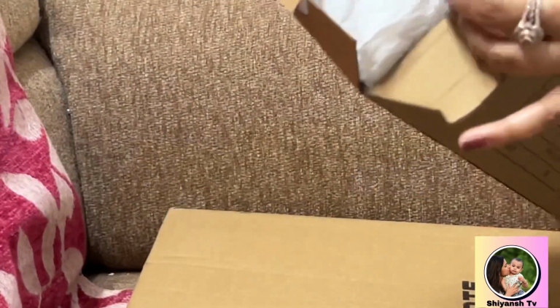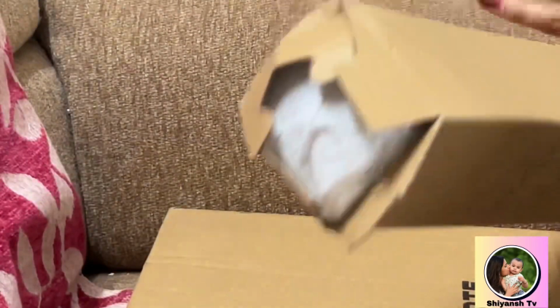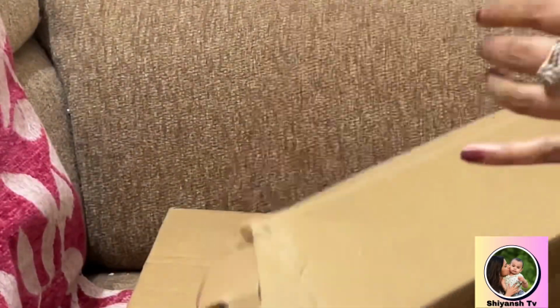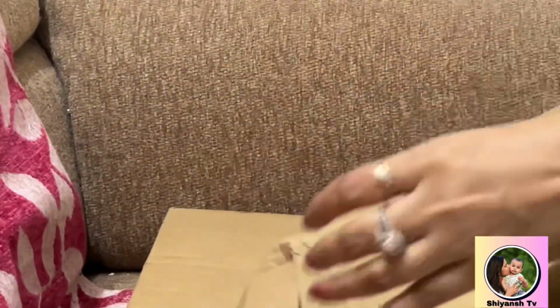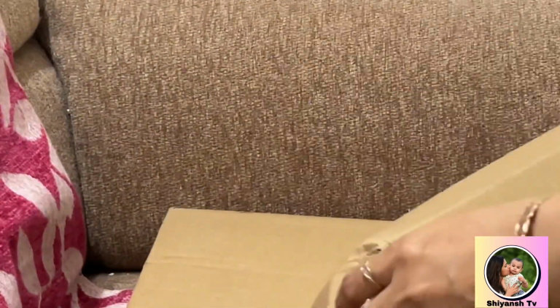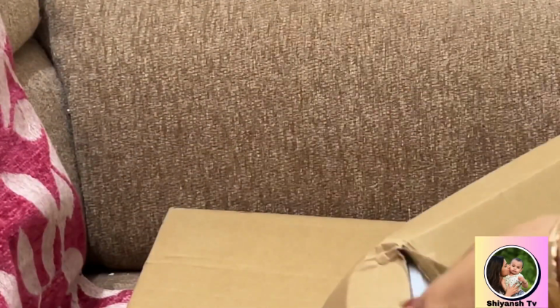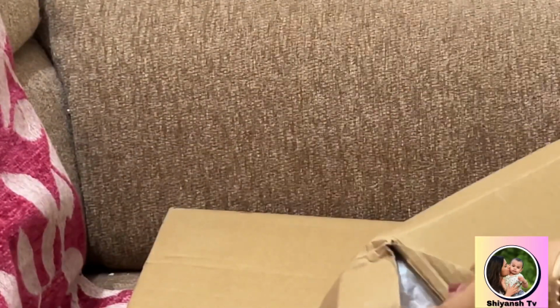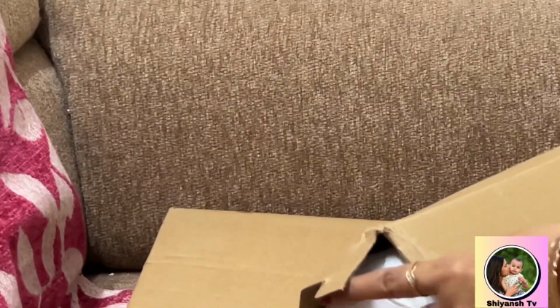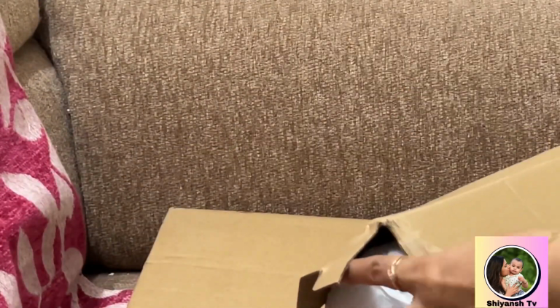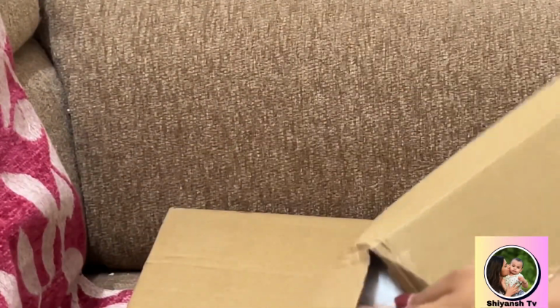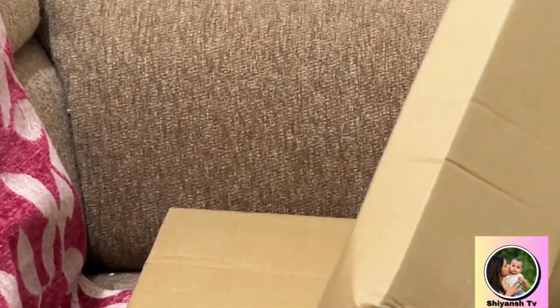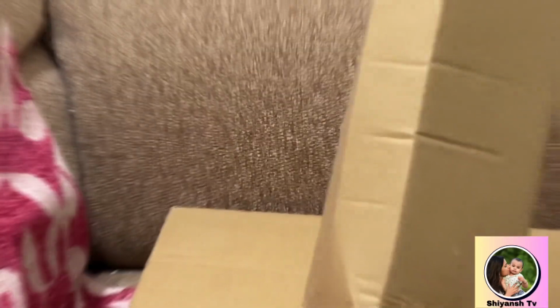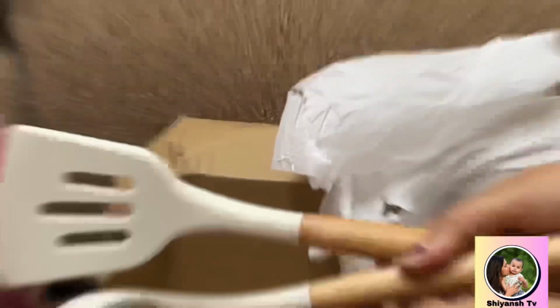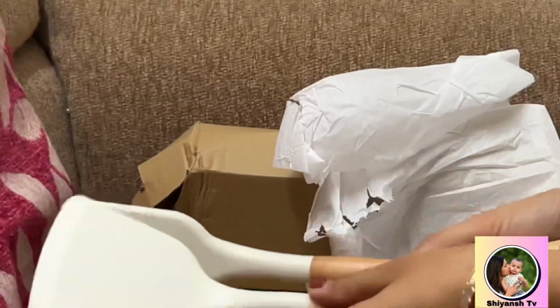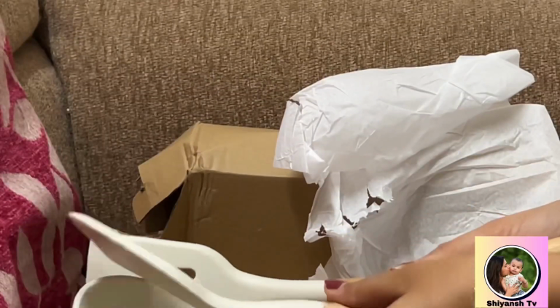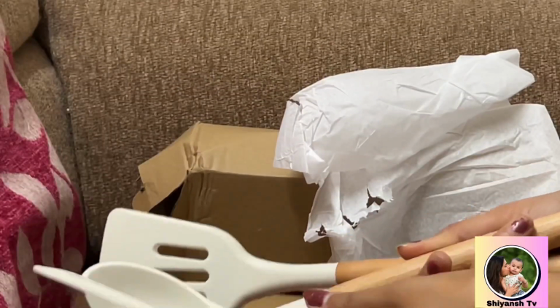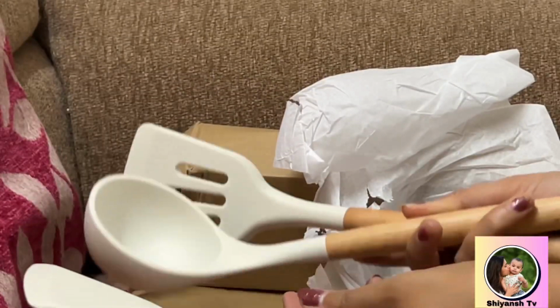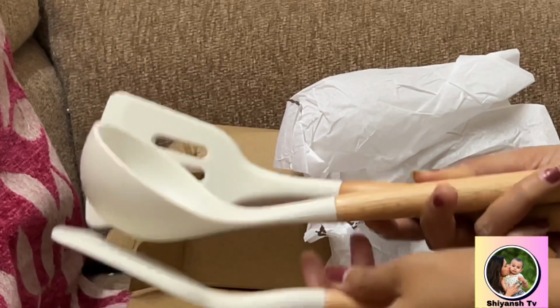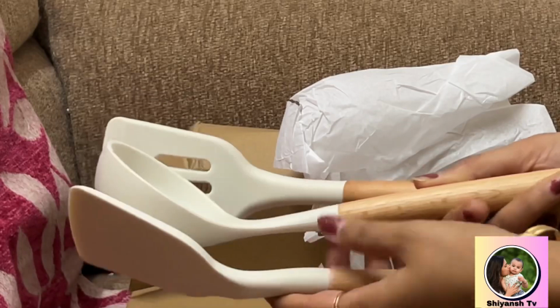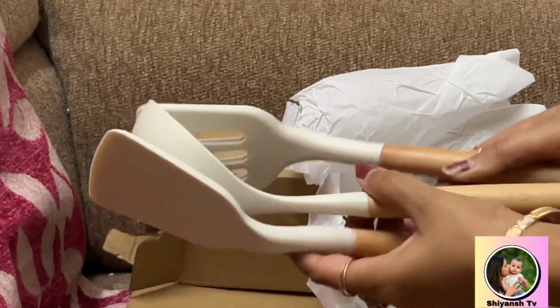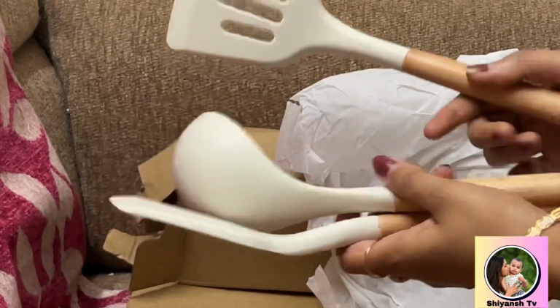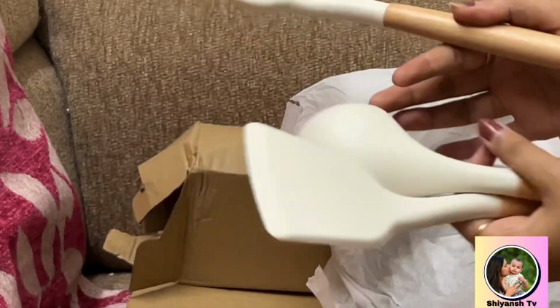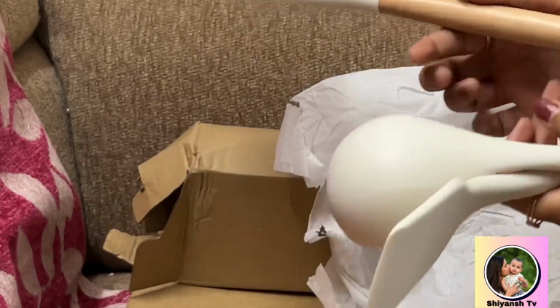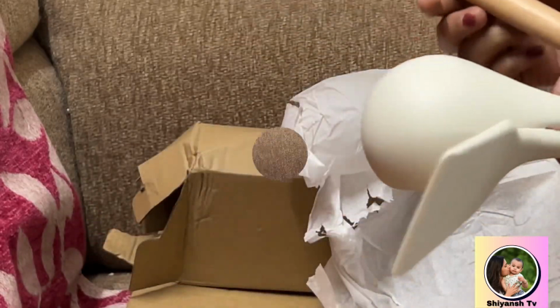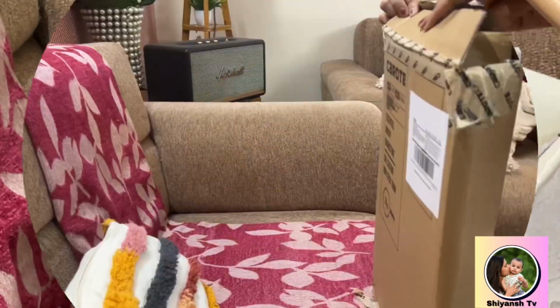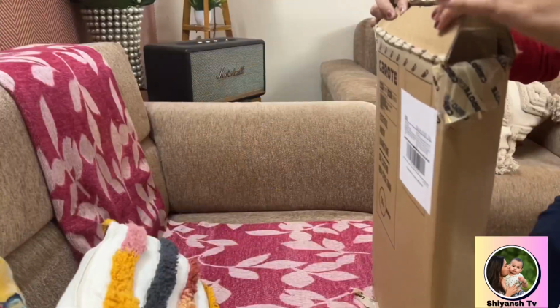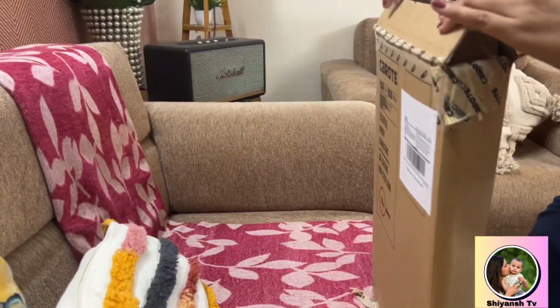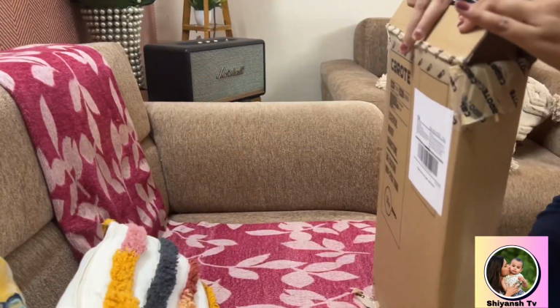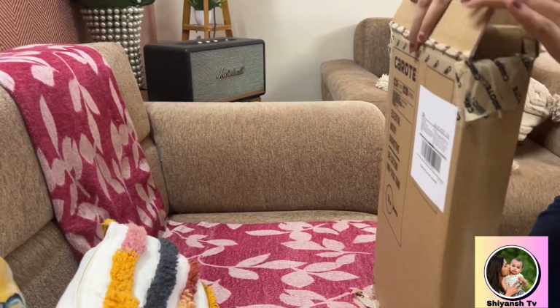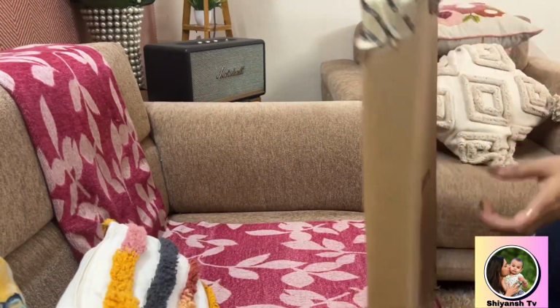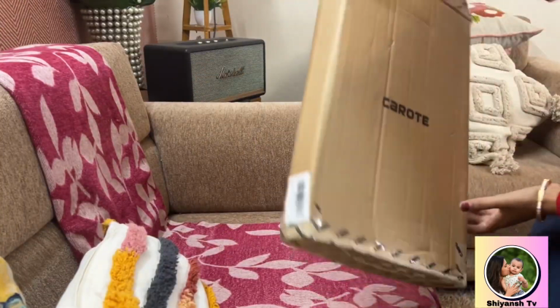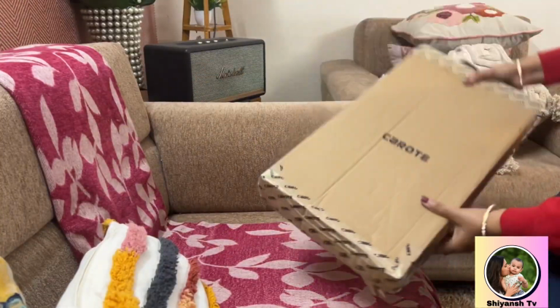Next, I have silicone spatulas — there are two of them. Quality is top notch, big thumbs up.